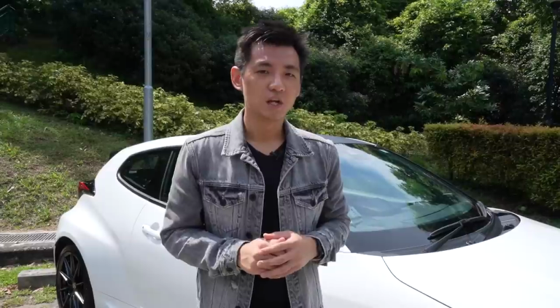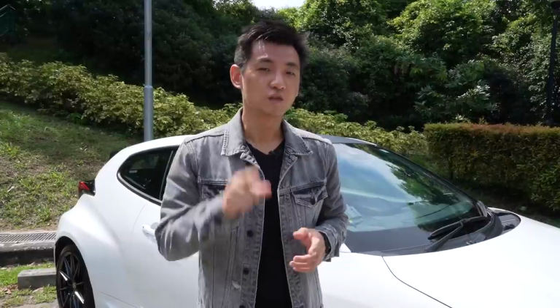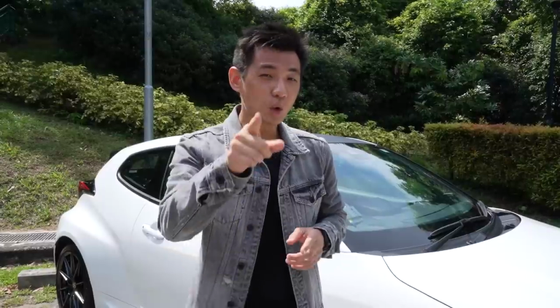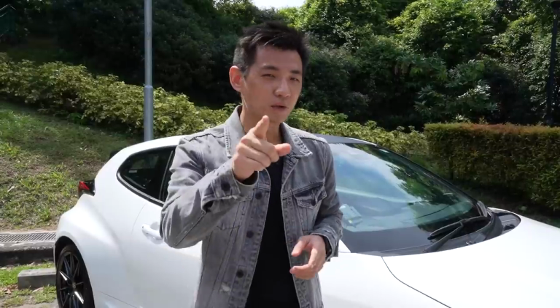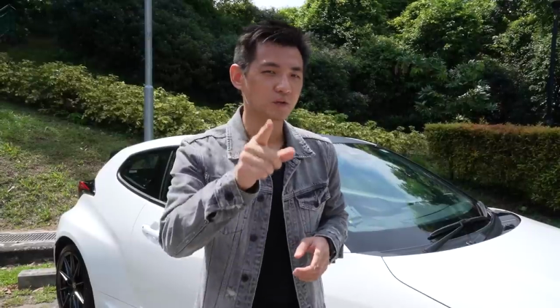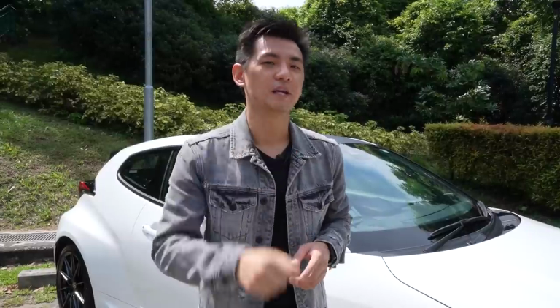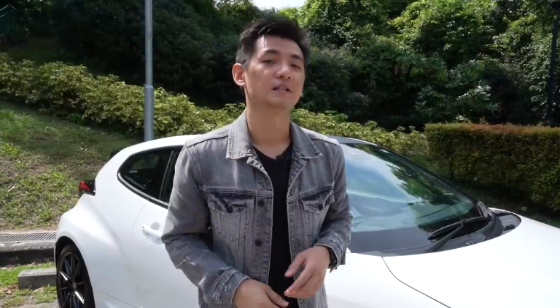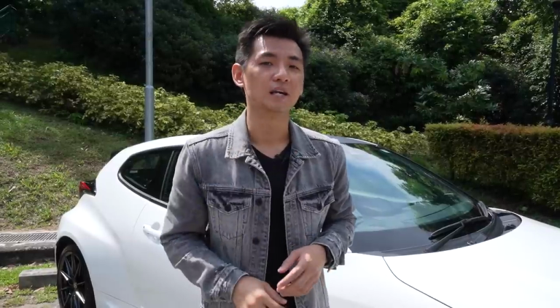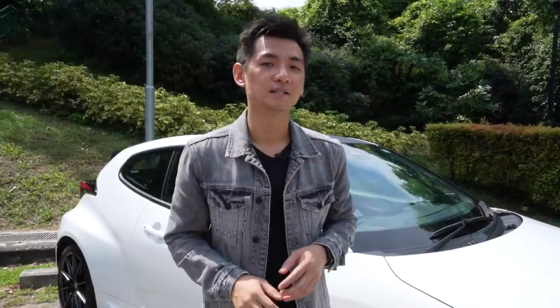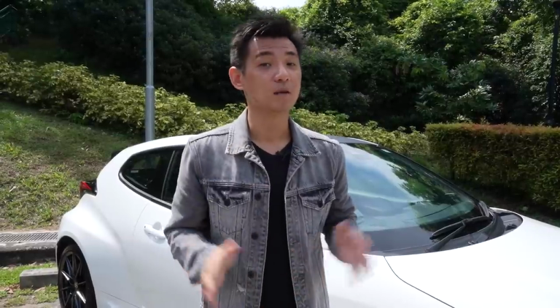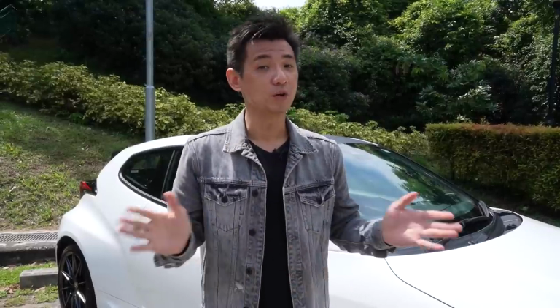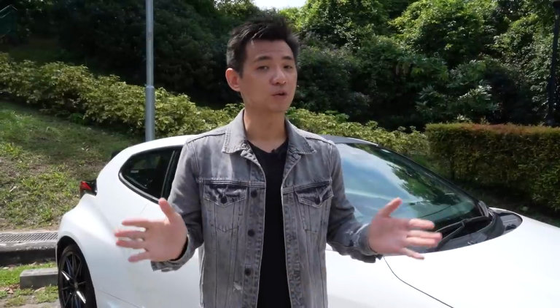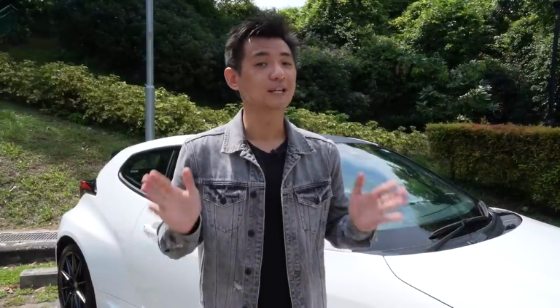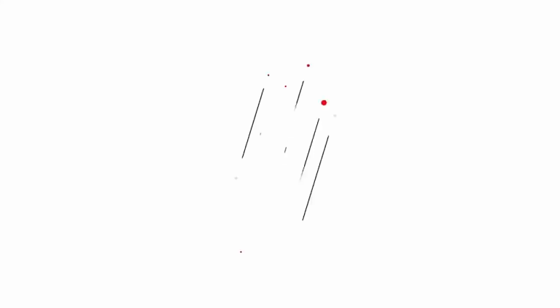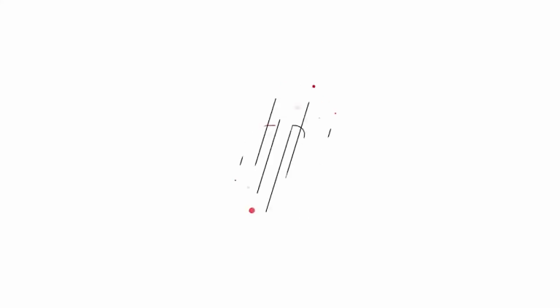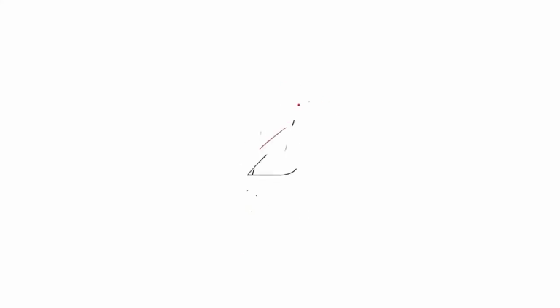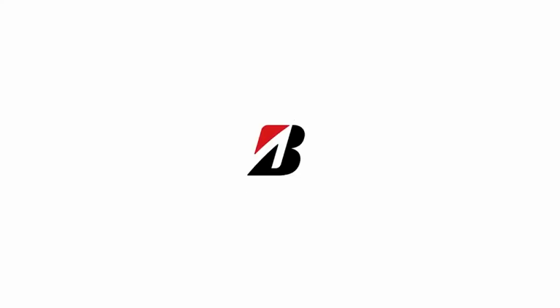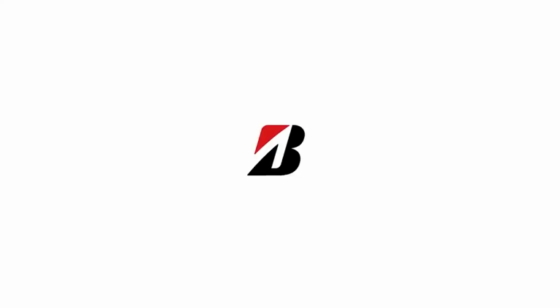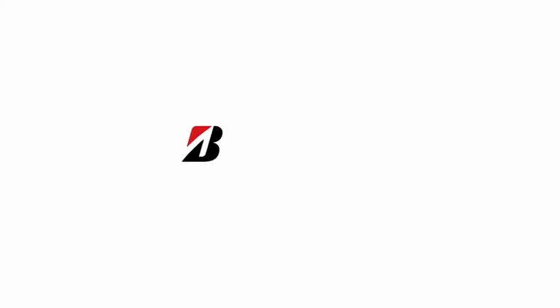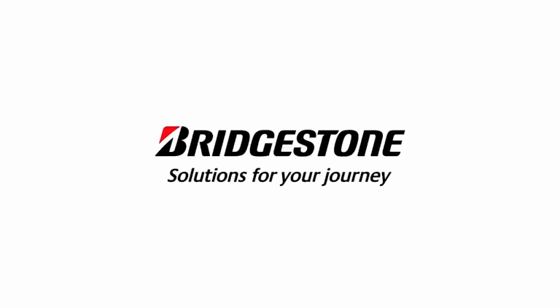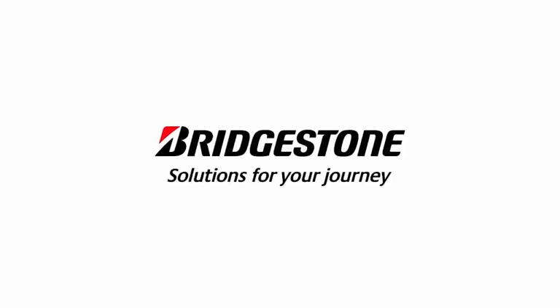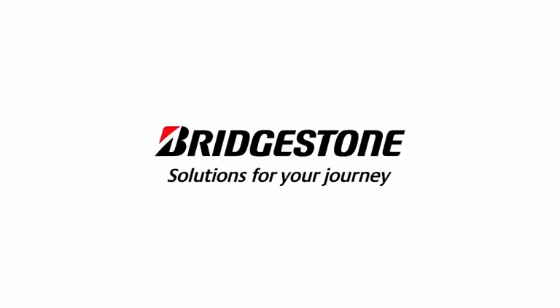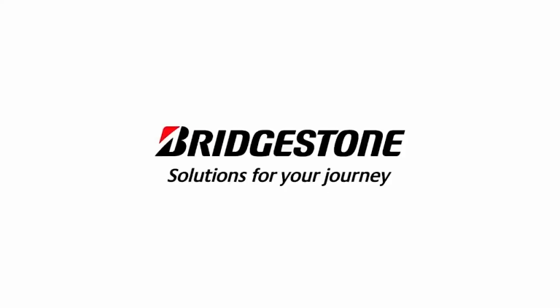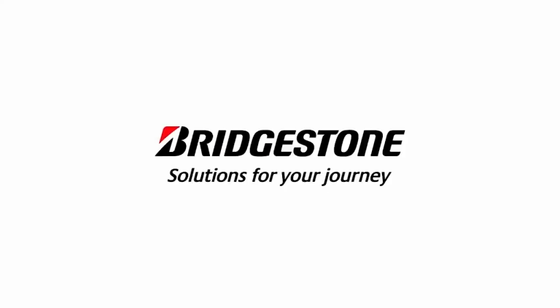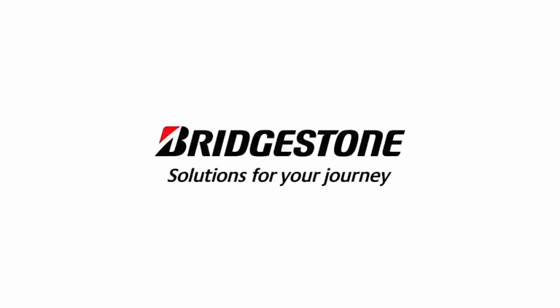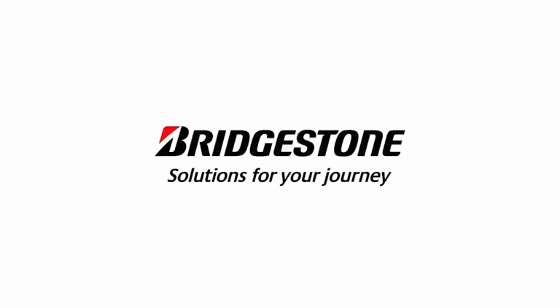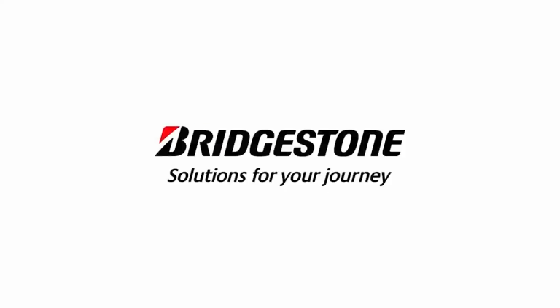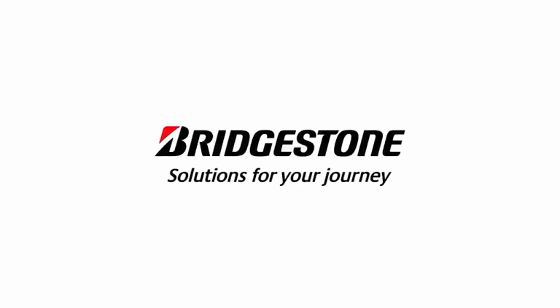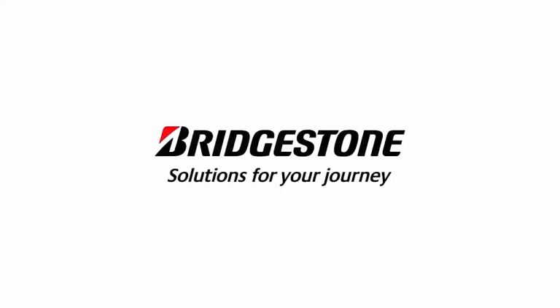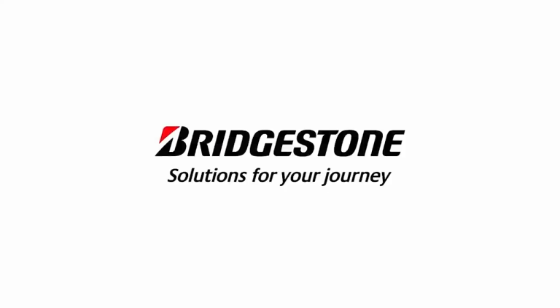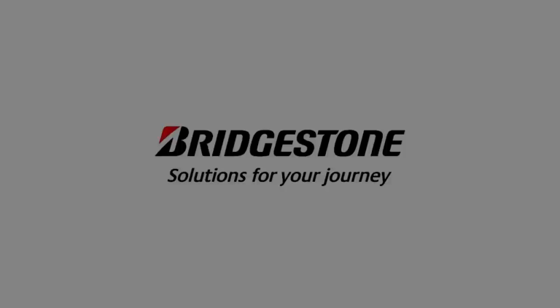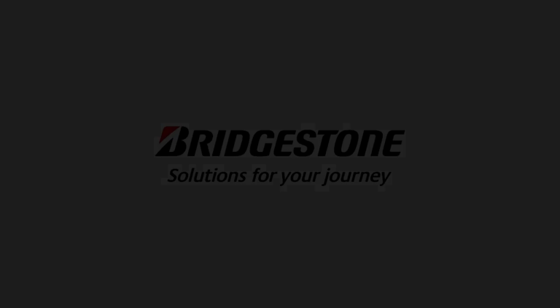If you are looking to replace your tyres, then Bridgestone is an excellent choice. They are, after all, a global leader in tyres.